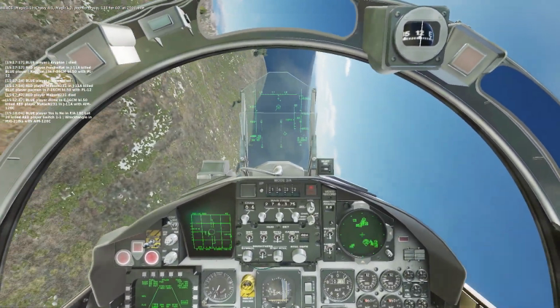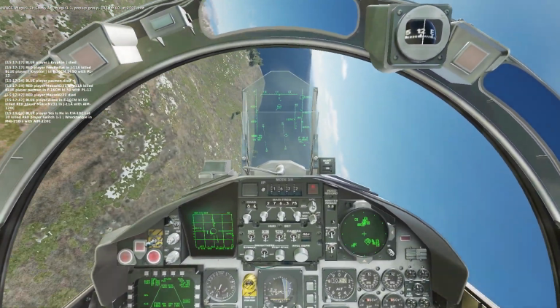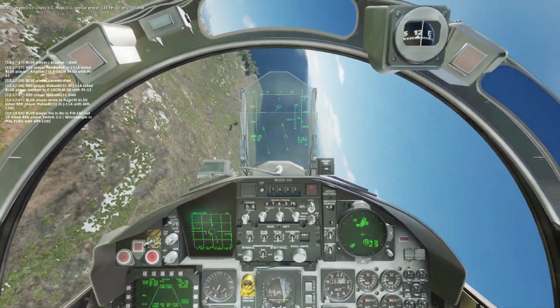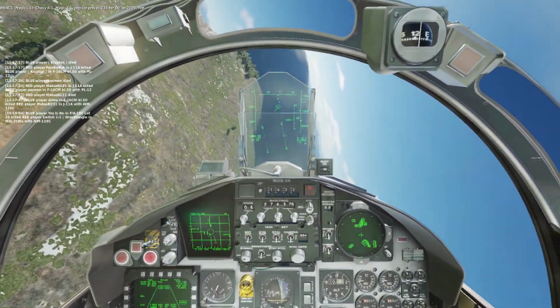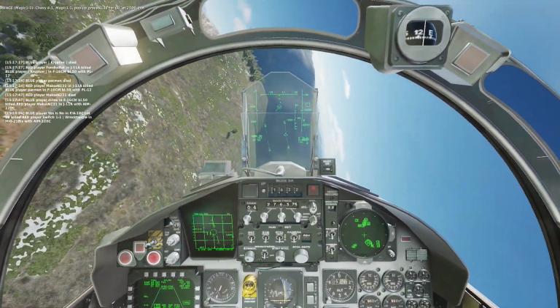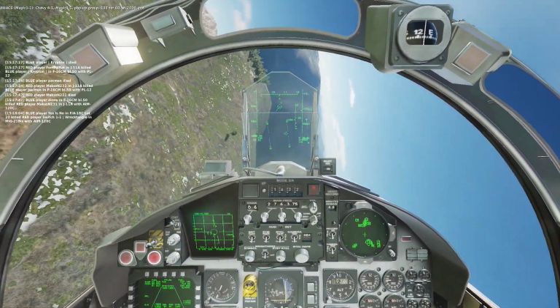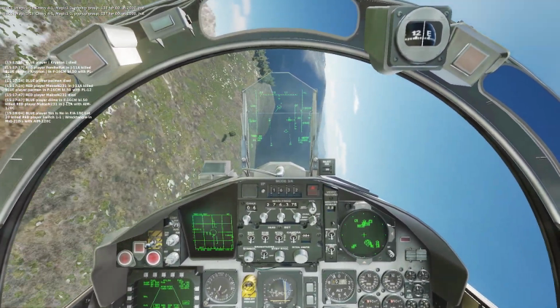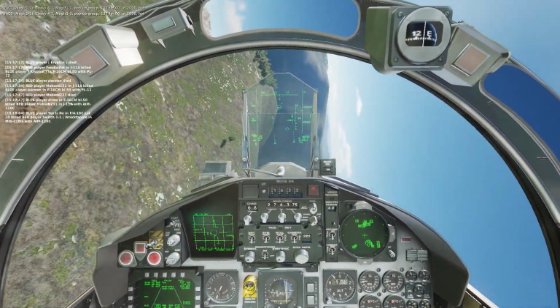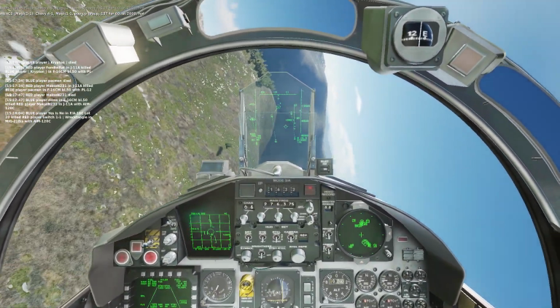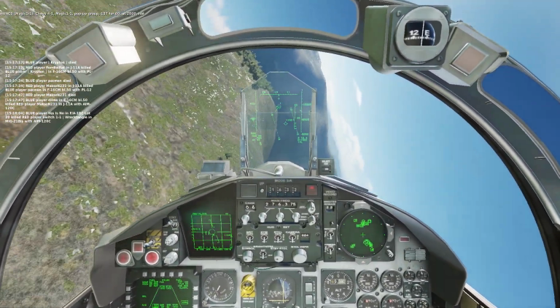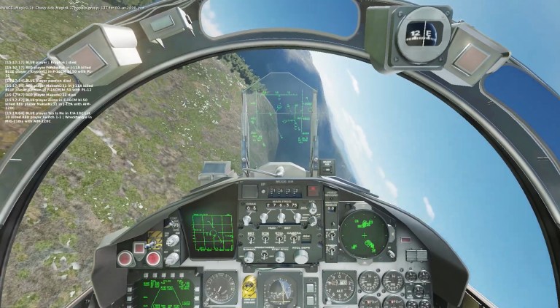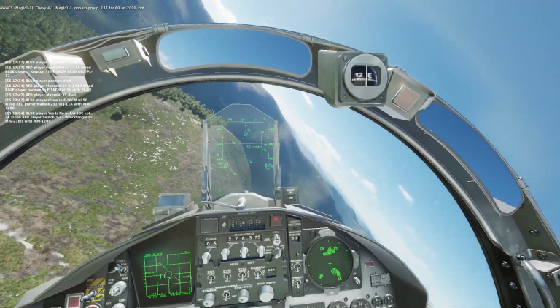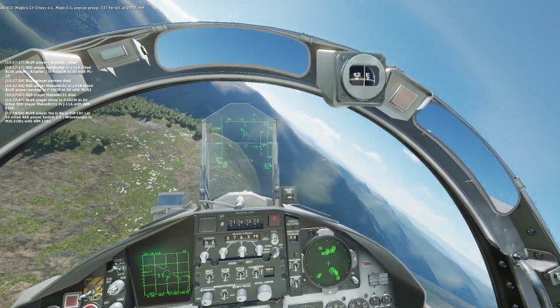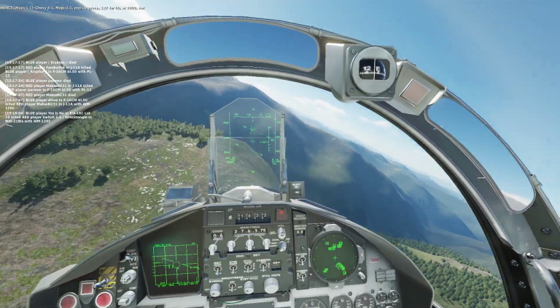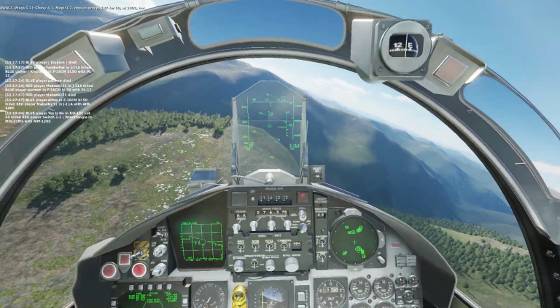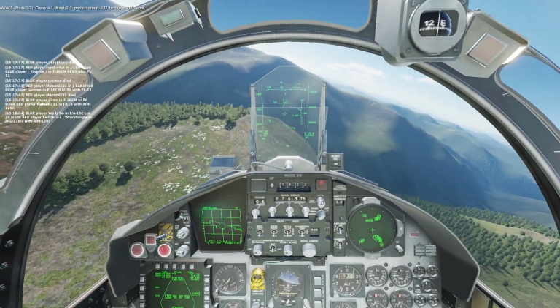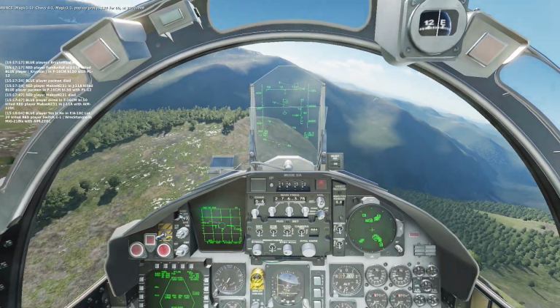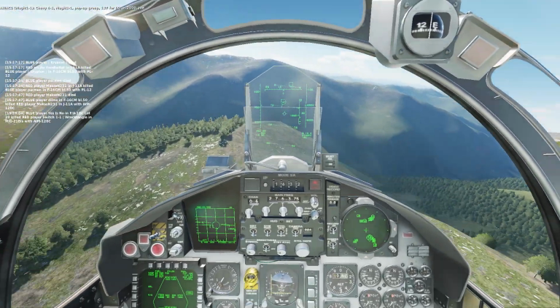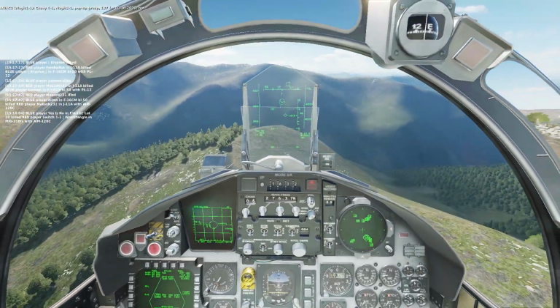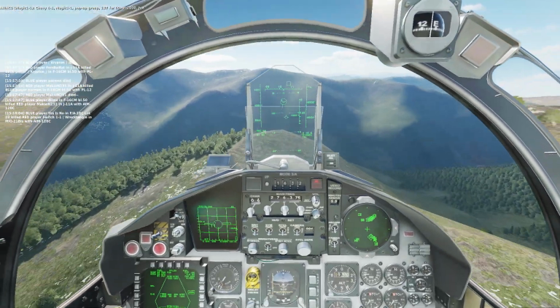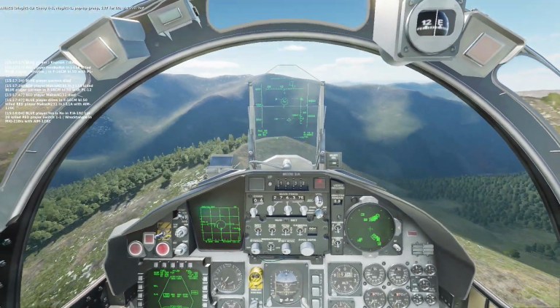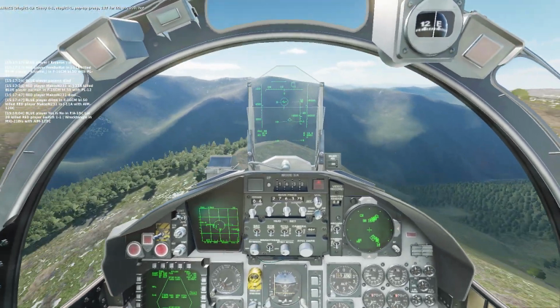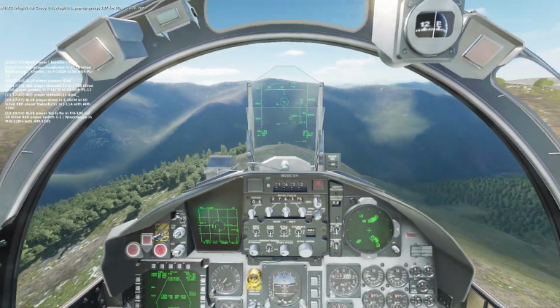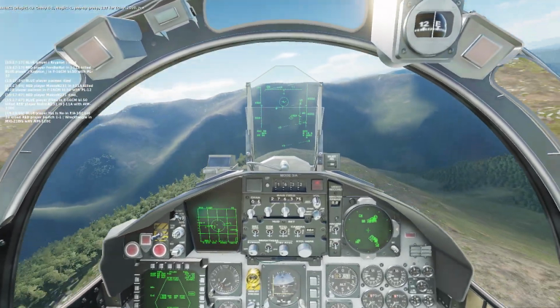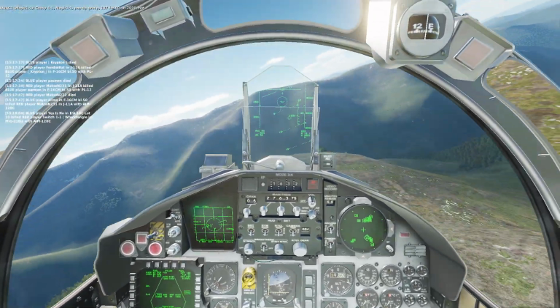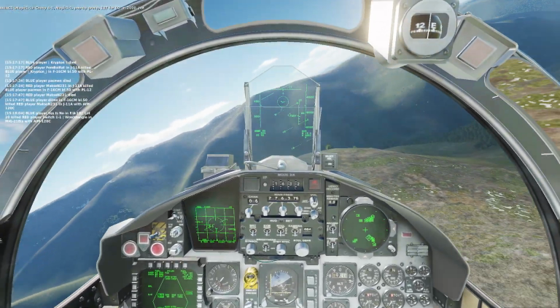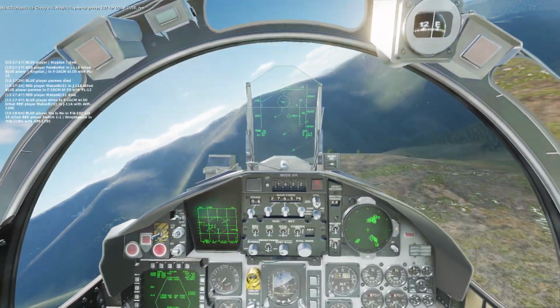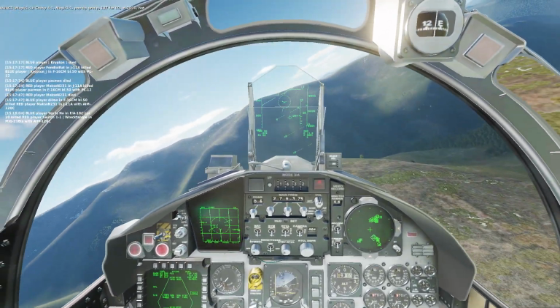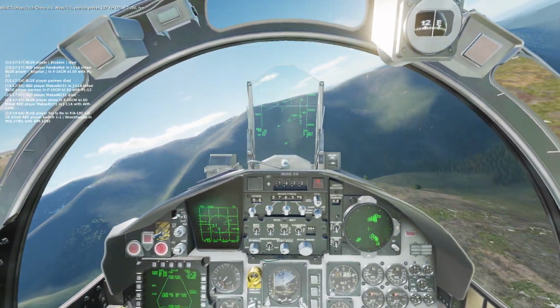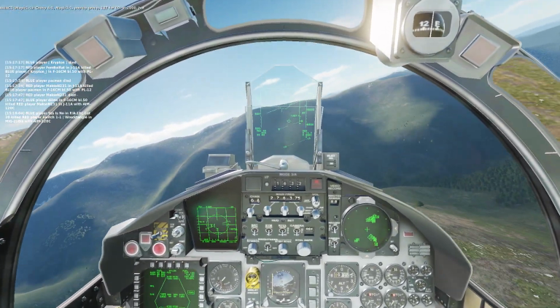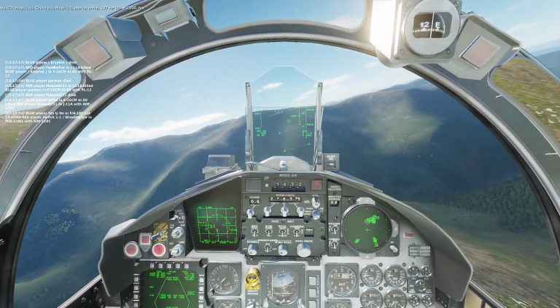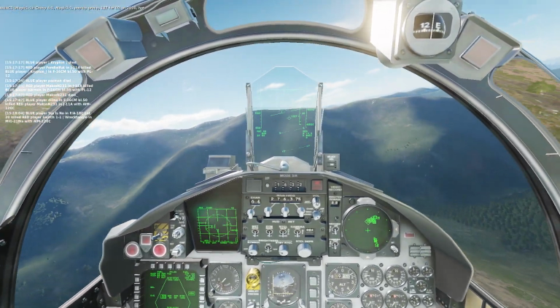Chevy Ford 1, Magic 1-1, pop-up group 137-460, at 2,000, hot.